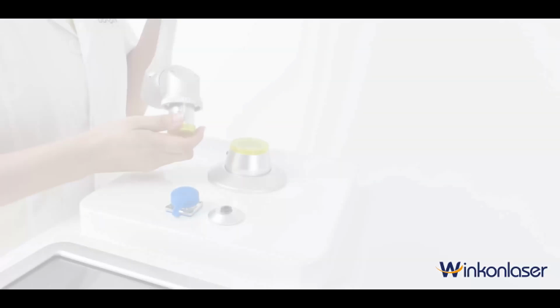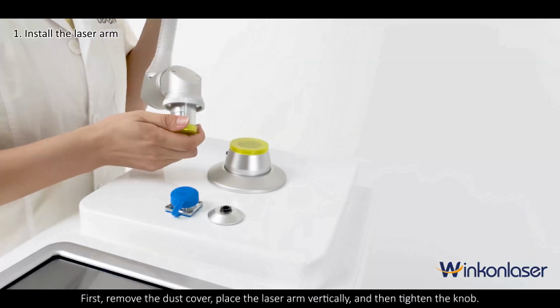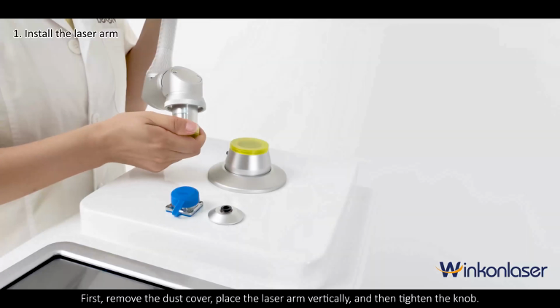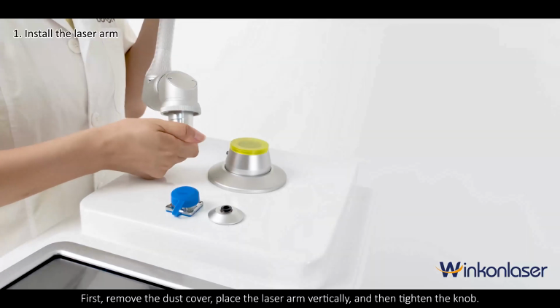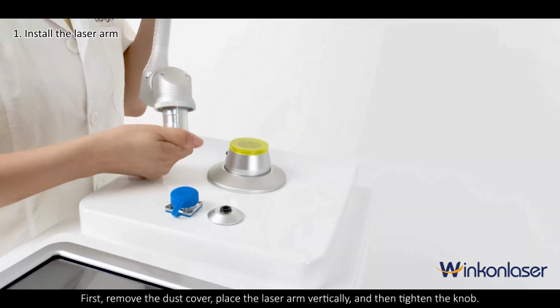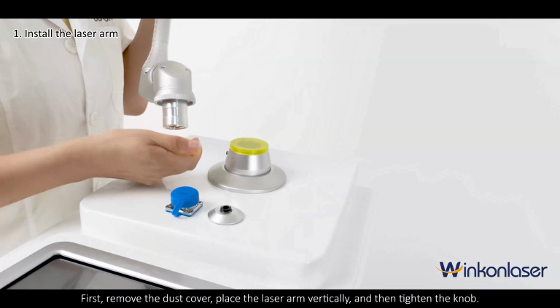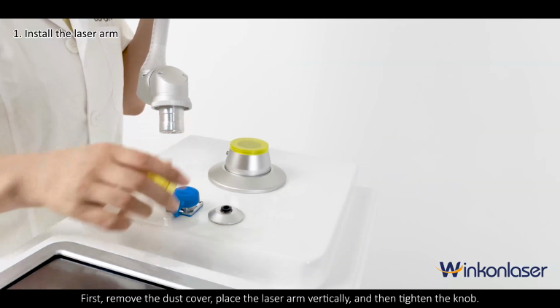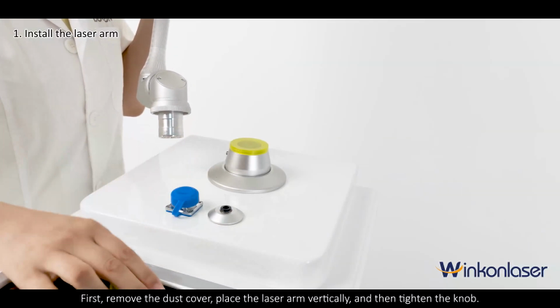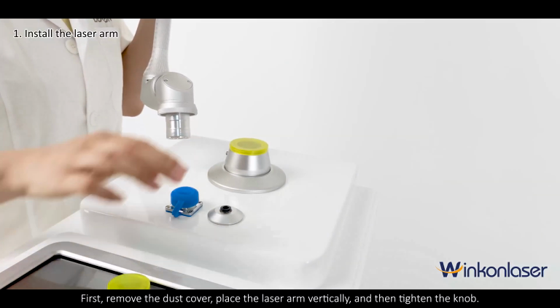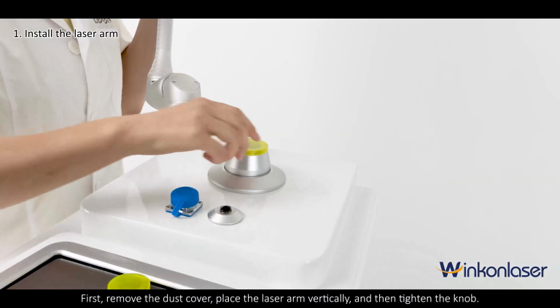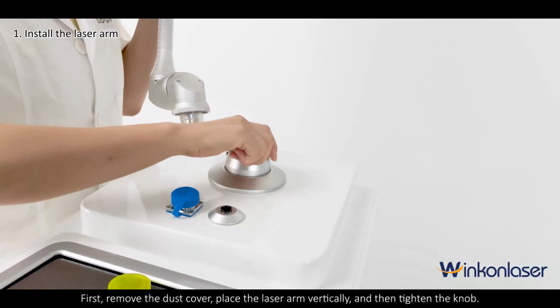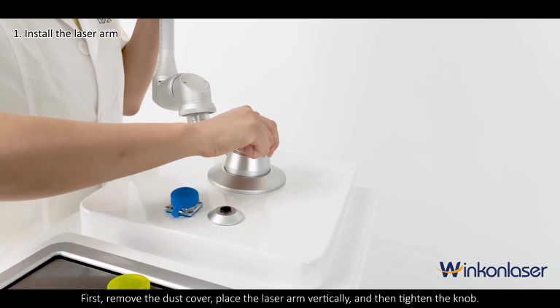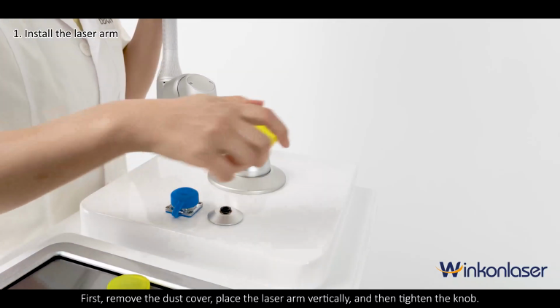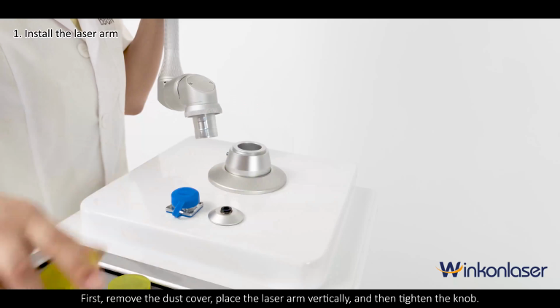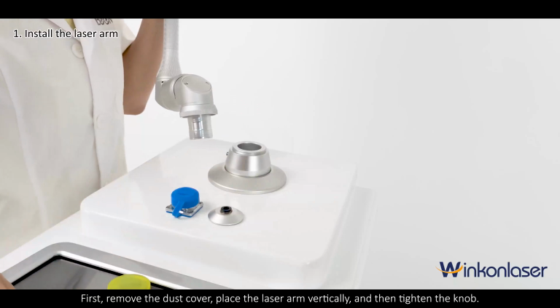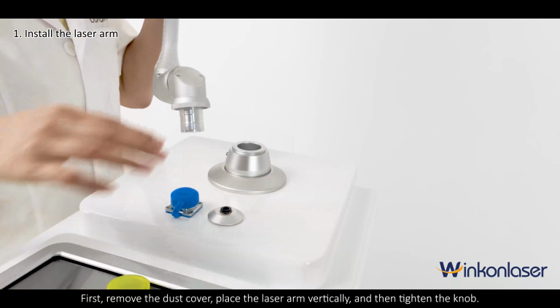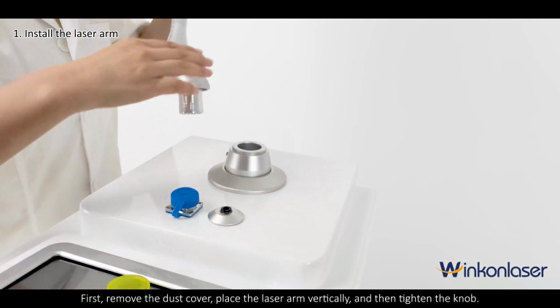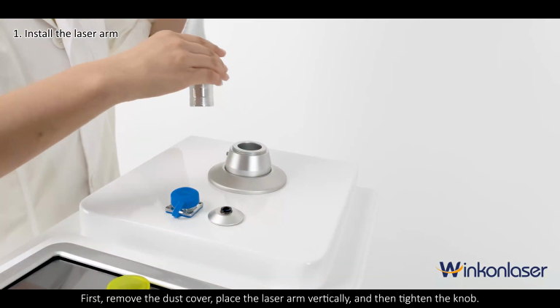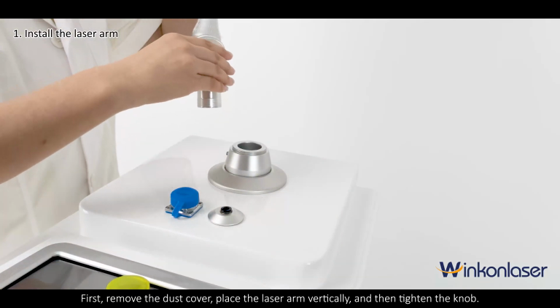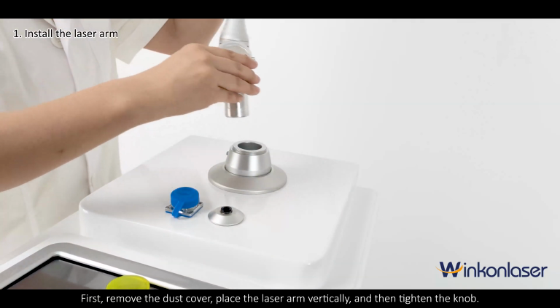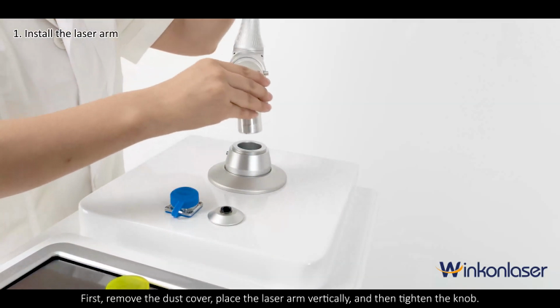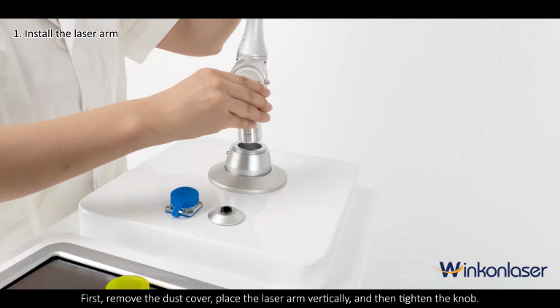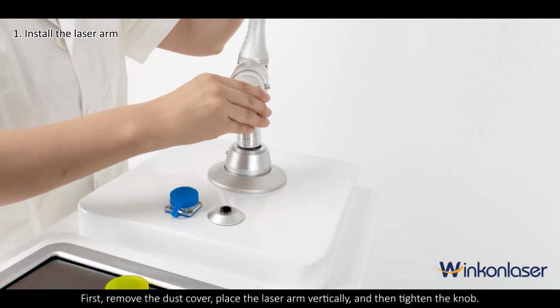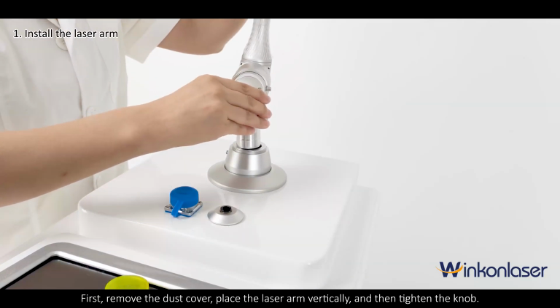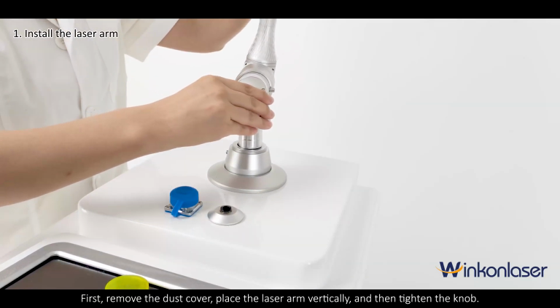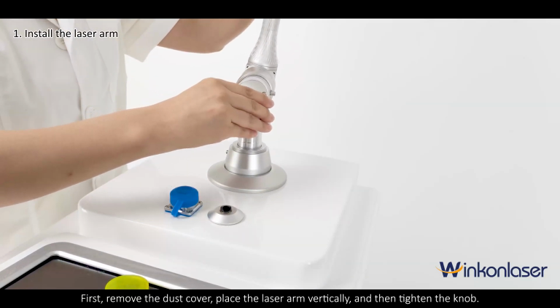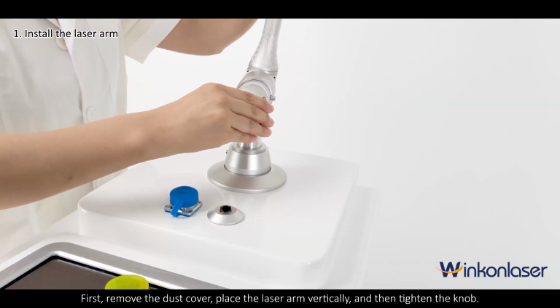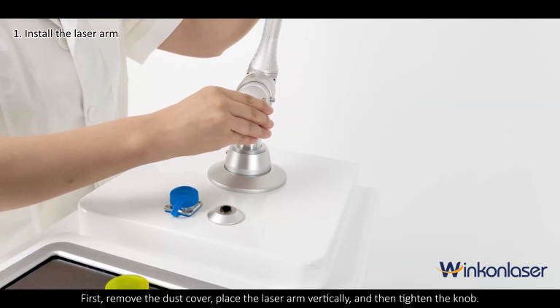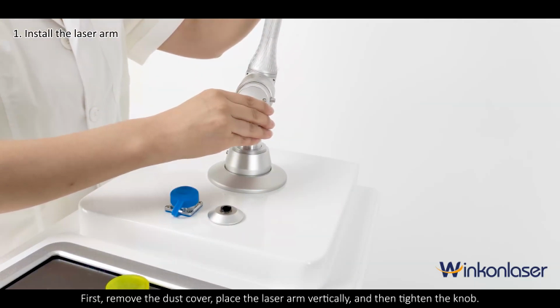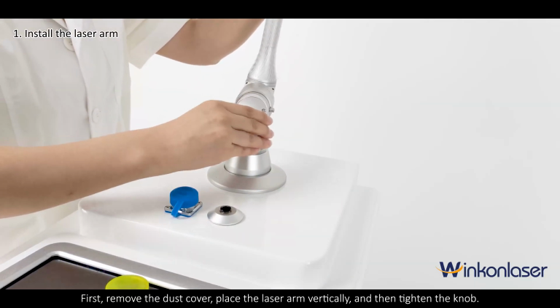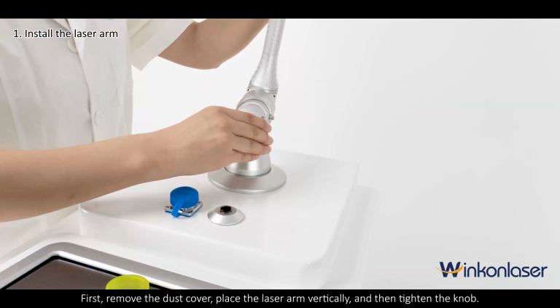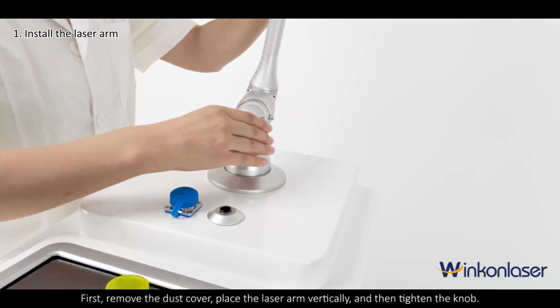First, remove the dust cover, place the laser arm vertically, and then tighten the knob.